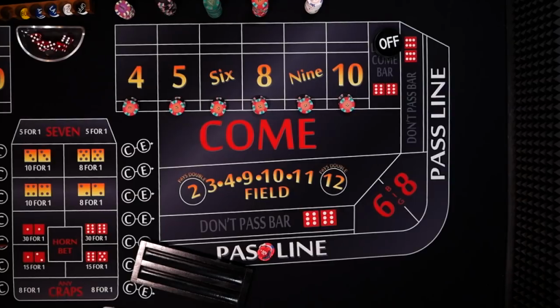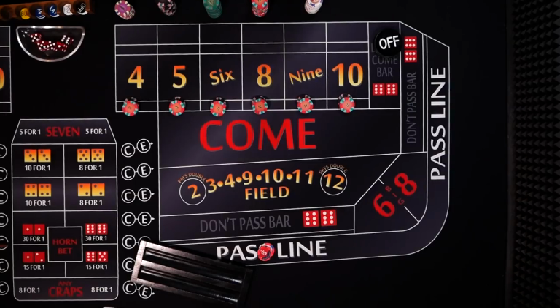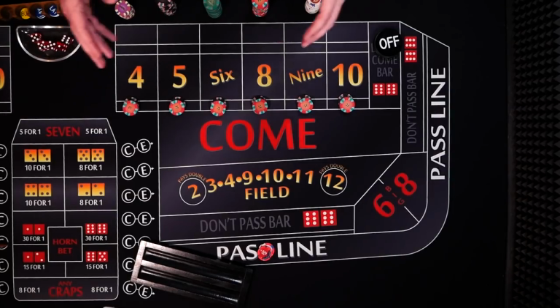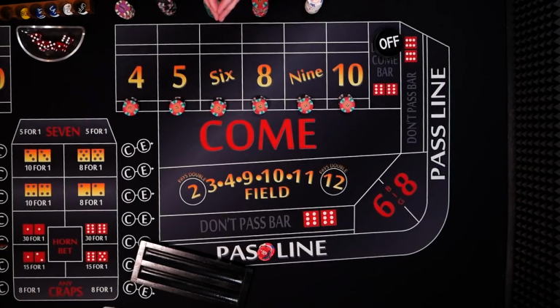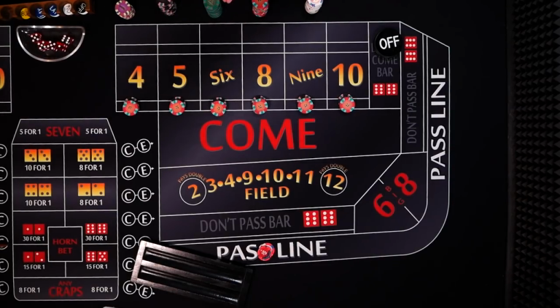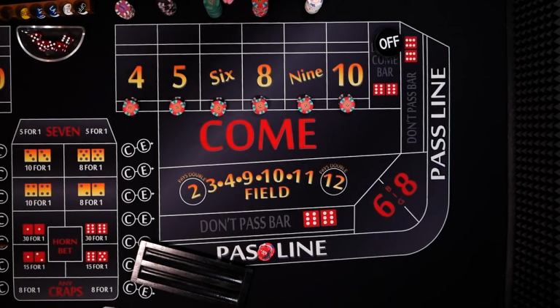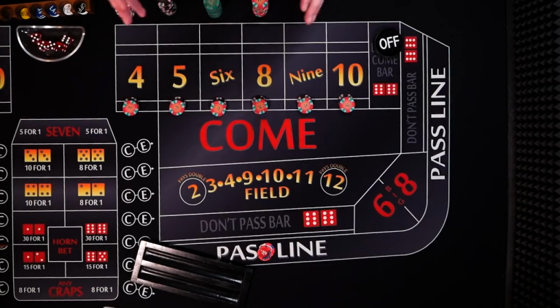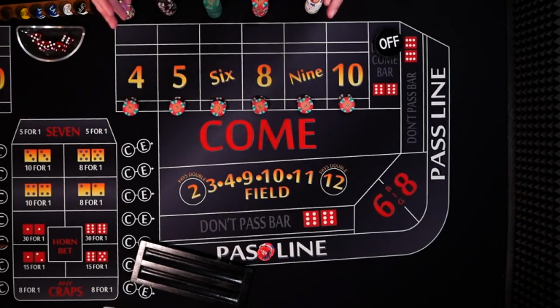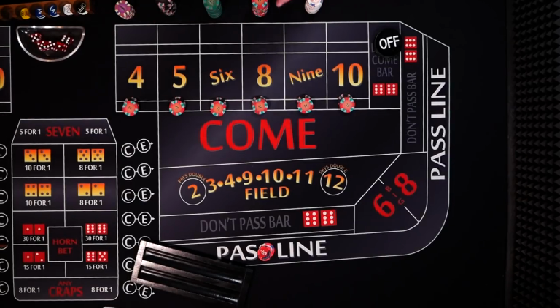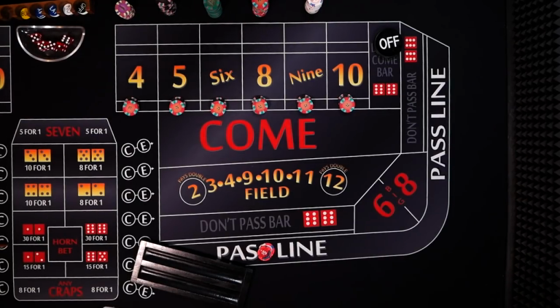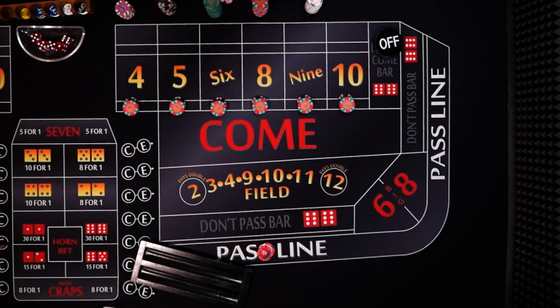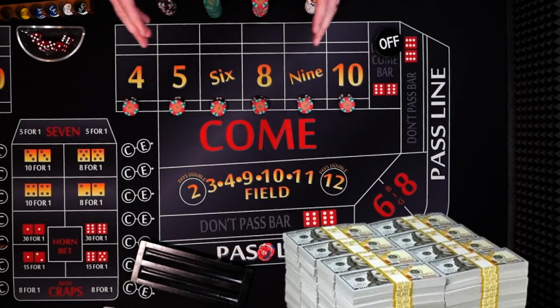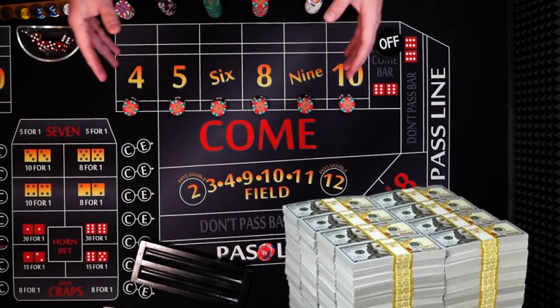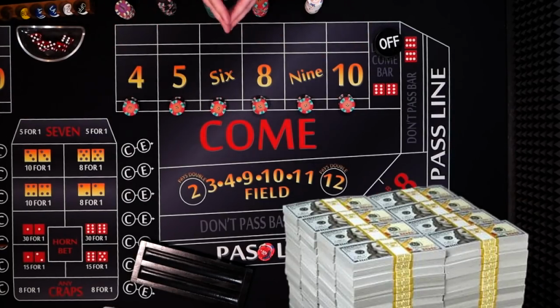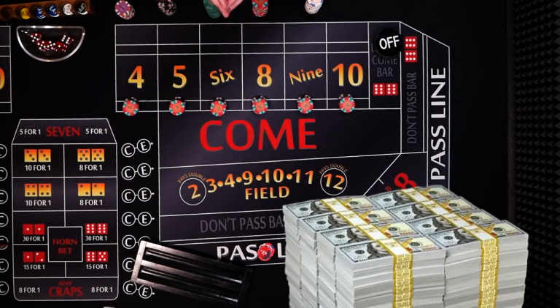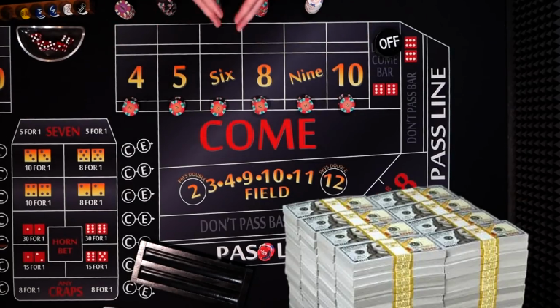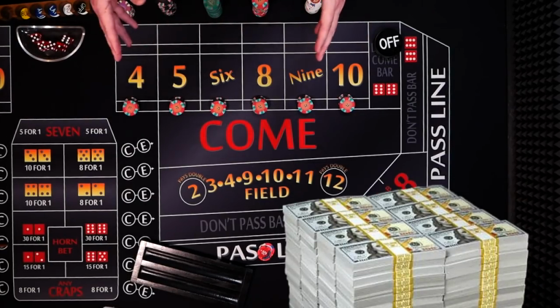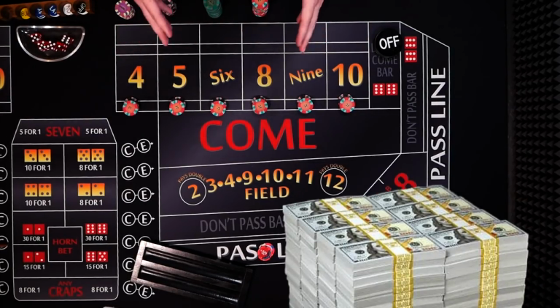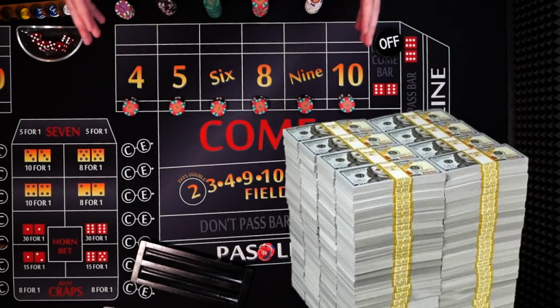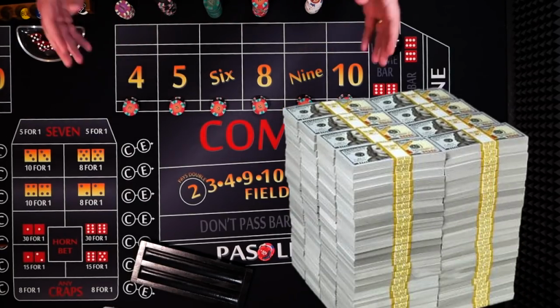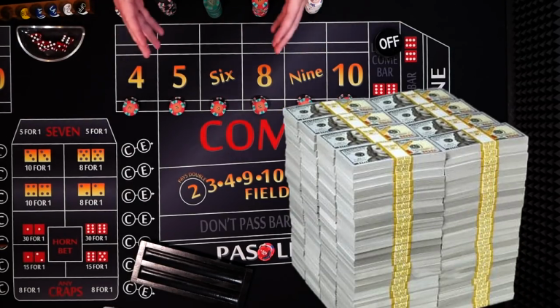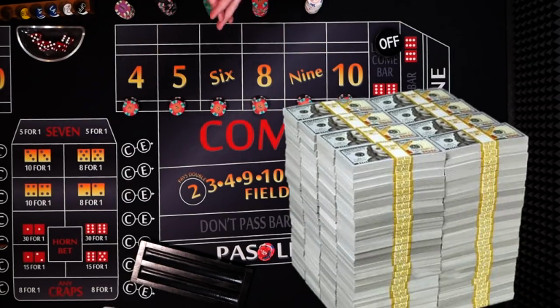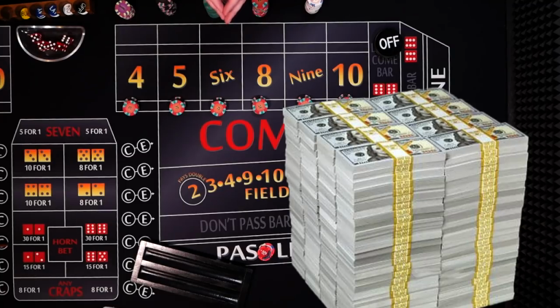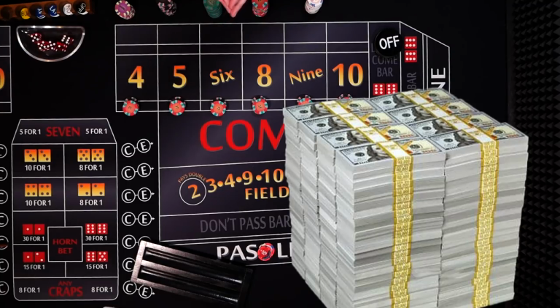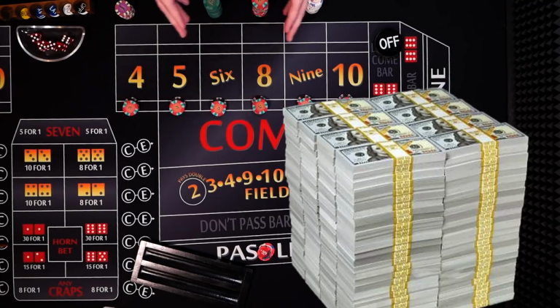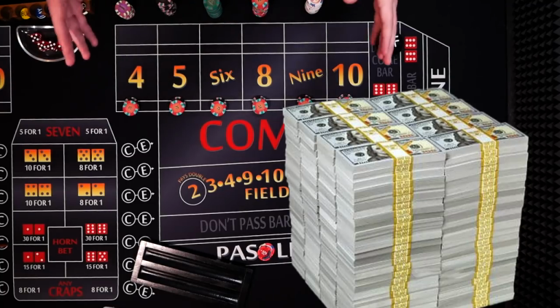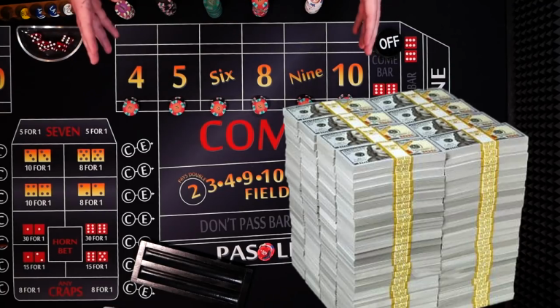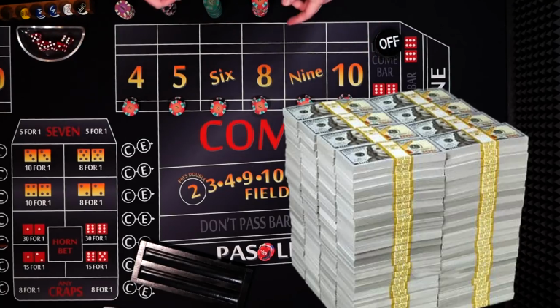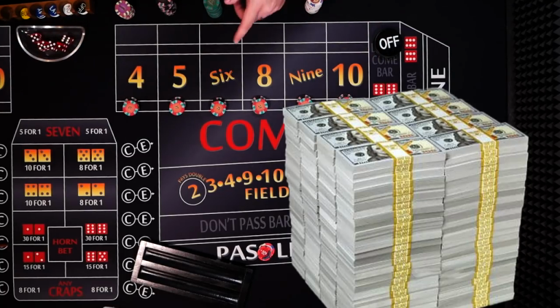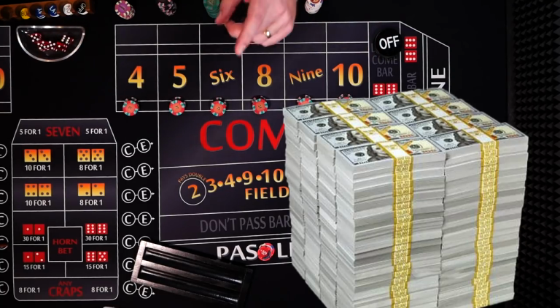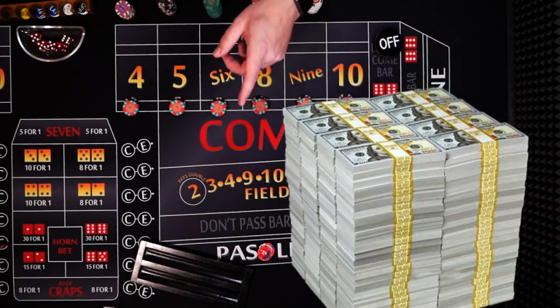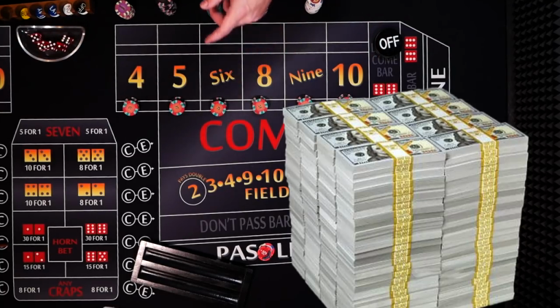Hey, welcome to Color Up. Today I'm going to show you how to become a millionaire — actually, a multi-millionaire. So stick around and I'll show you how.